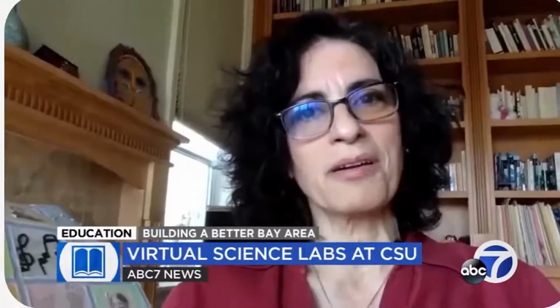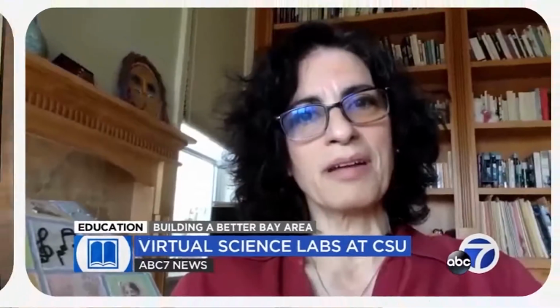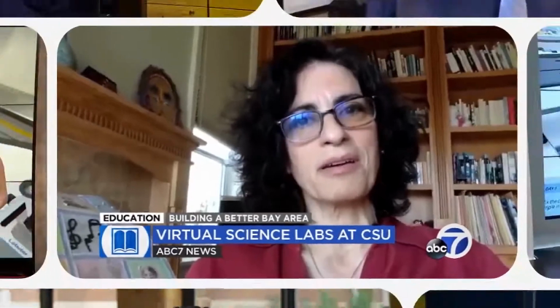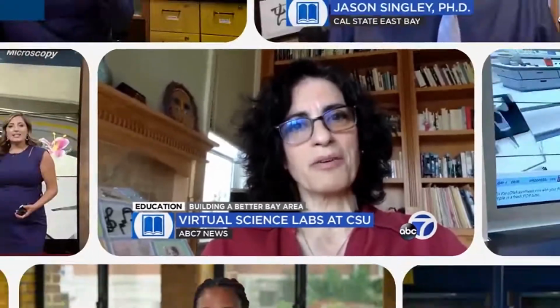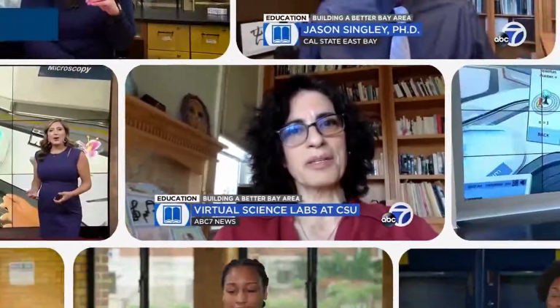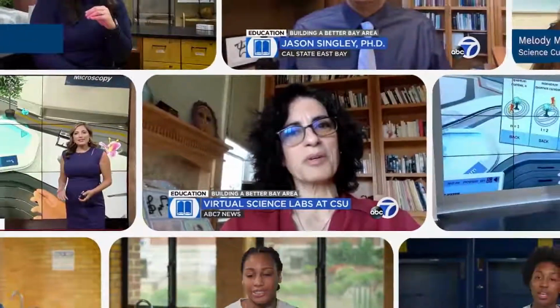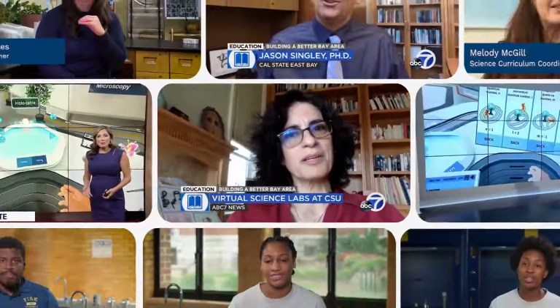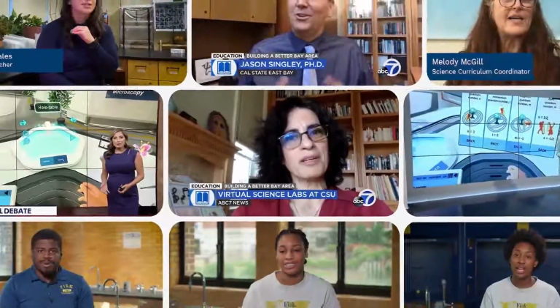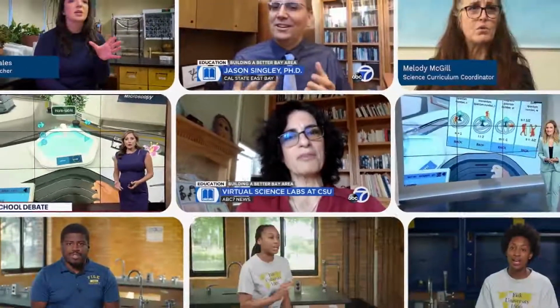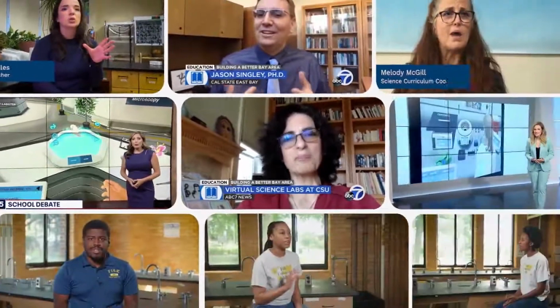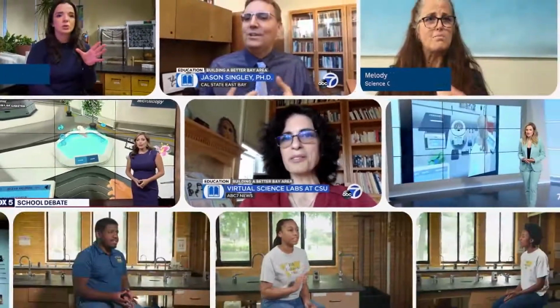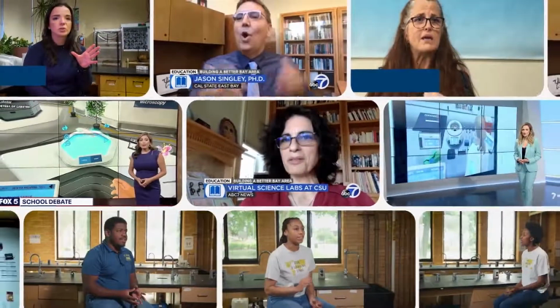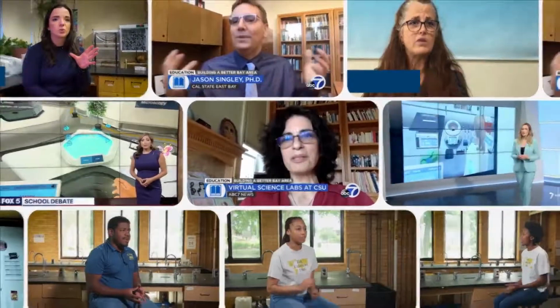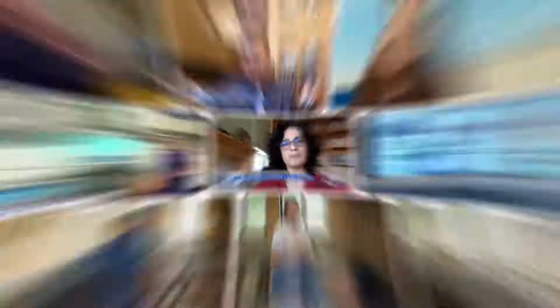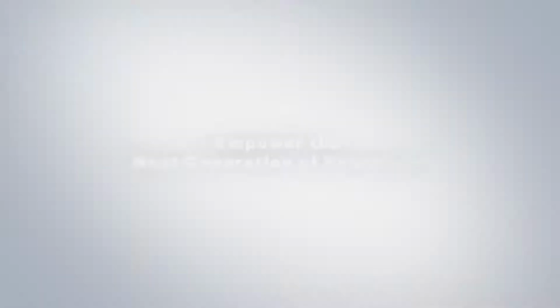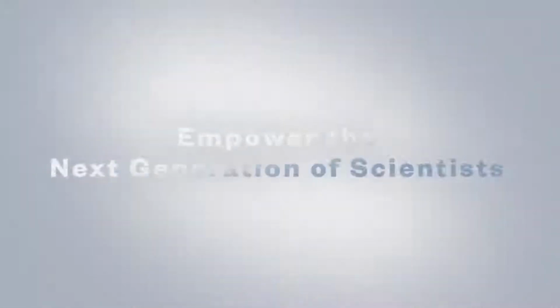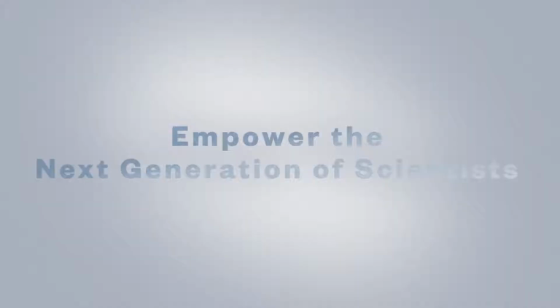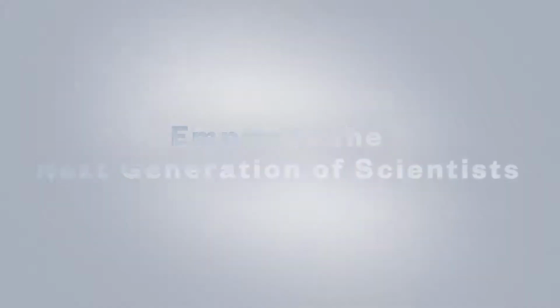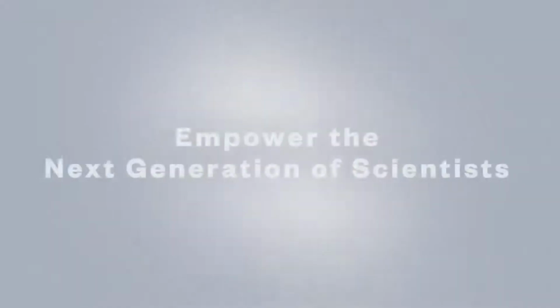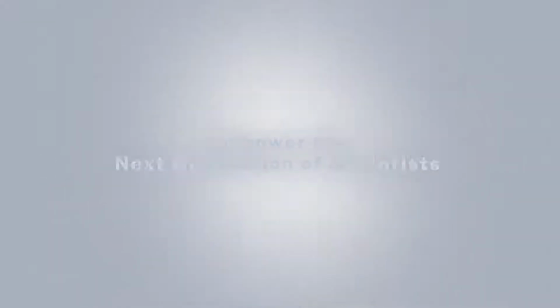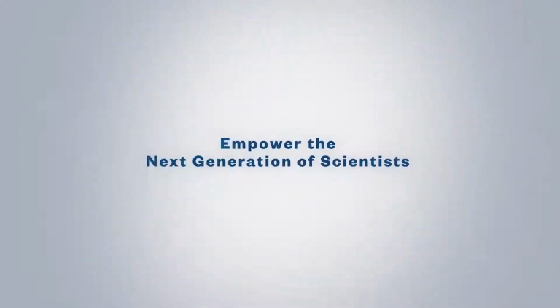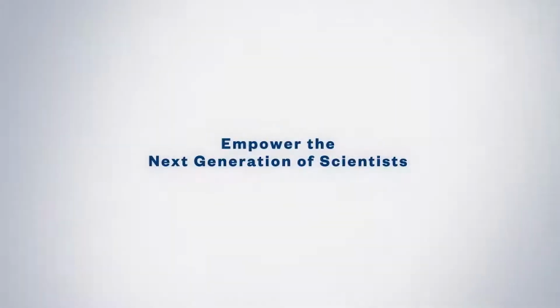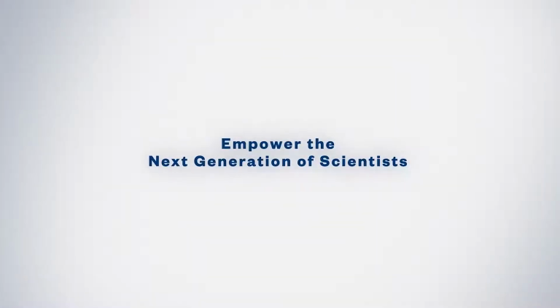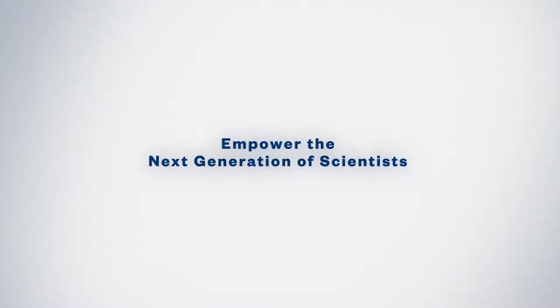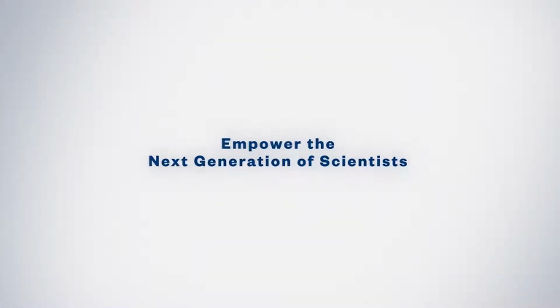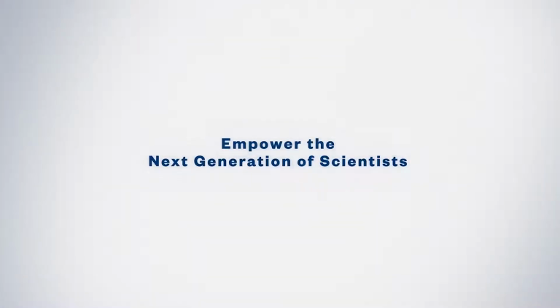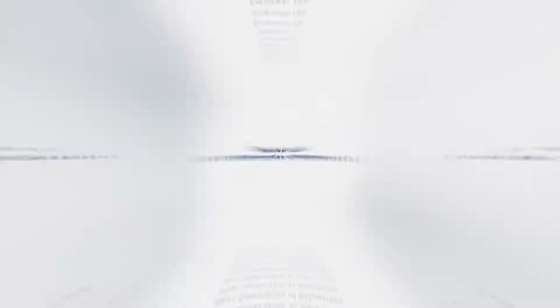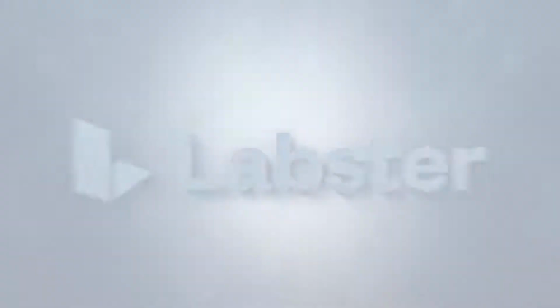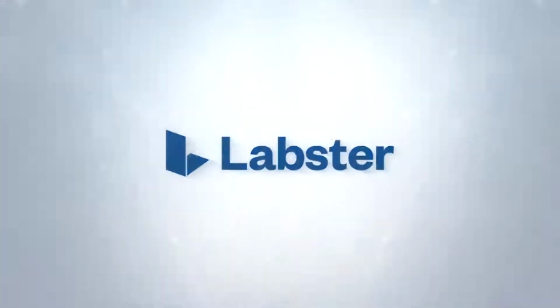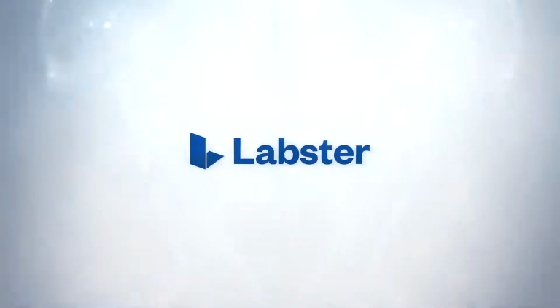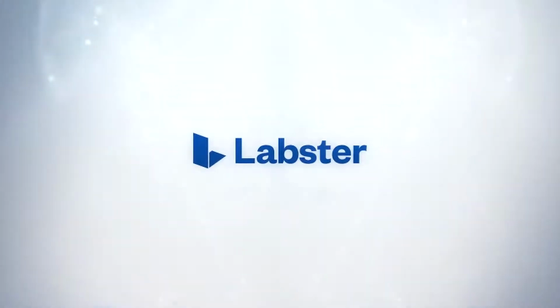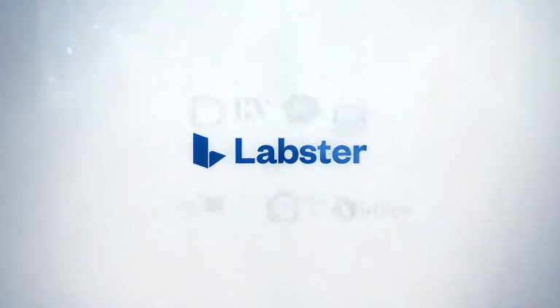Try Labster for free today with your students, and help empower the next generation of scientists to change the world.